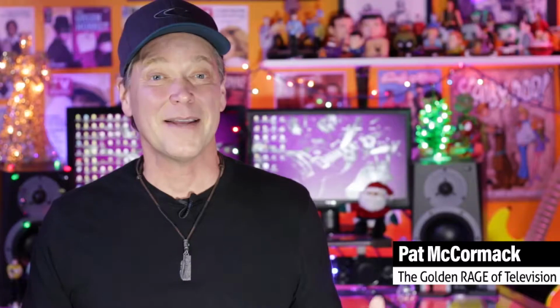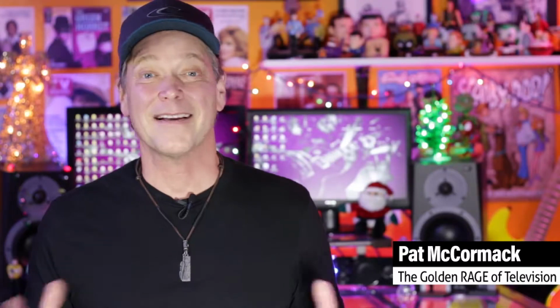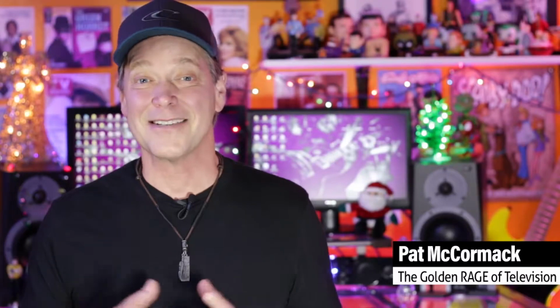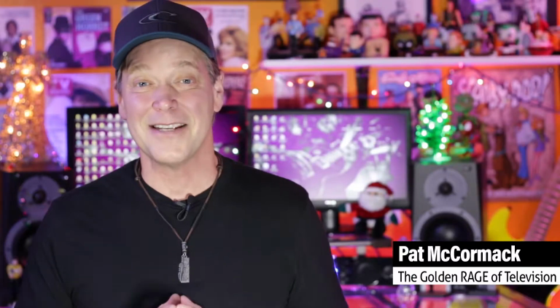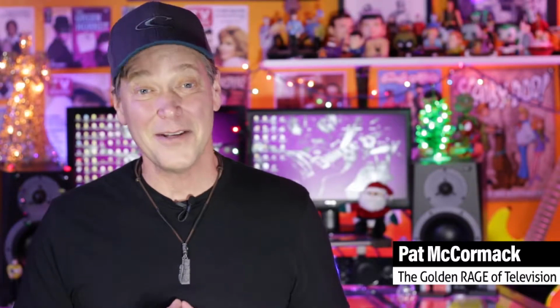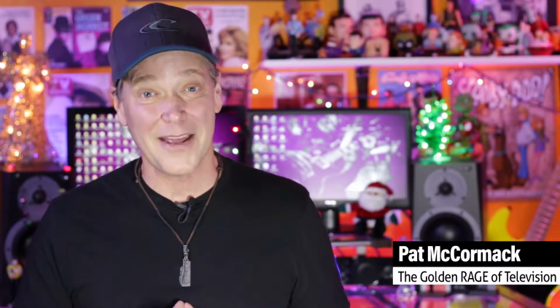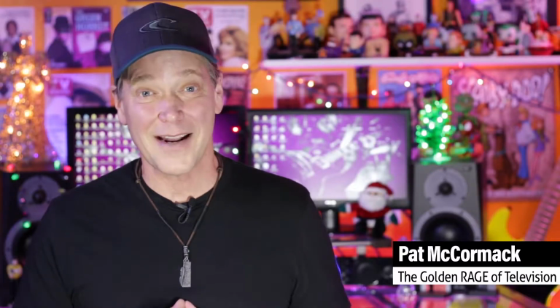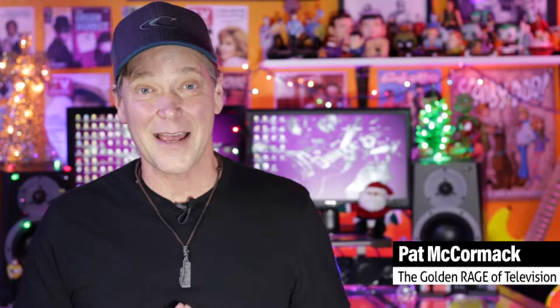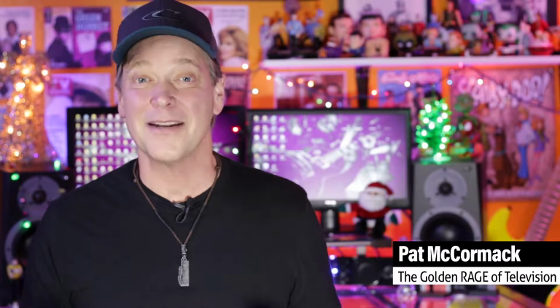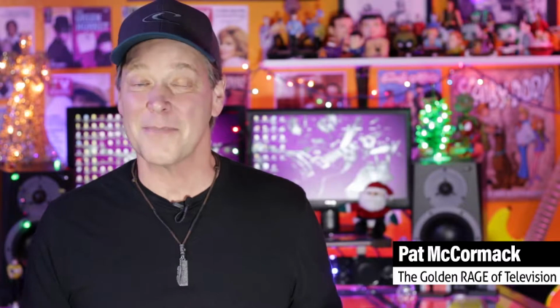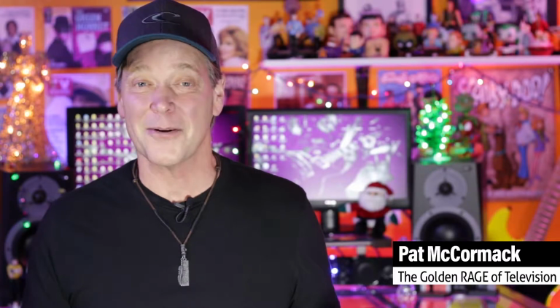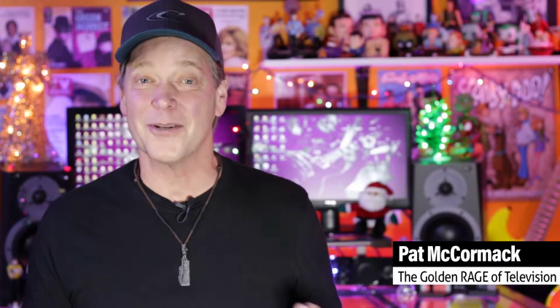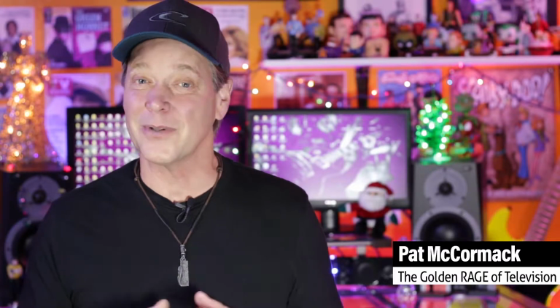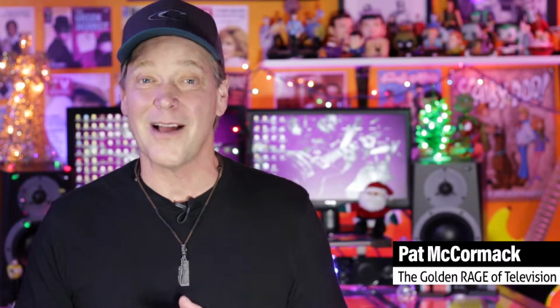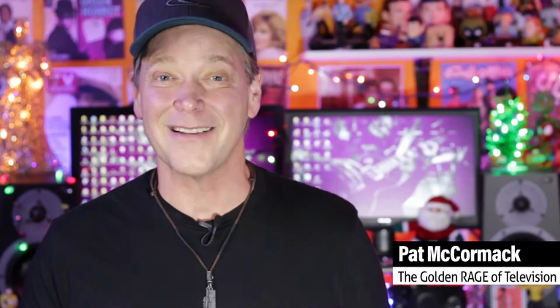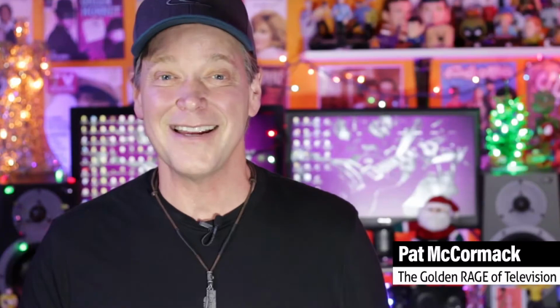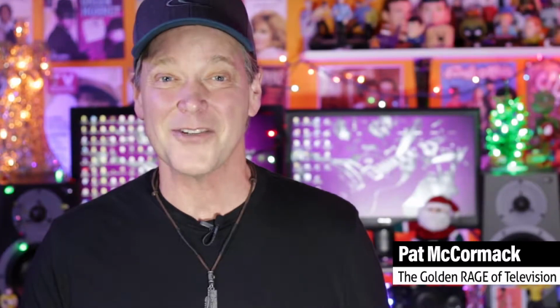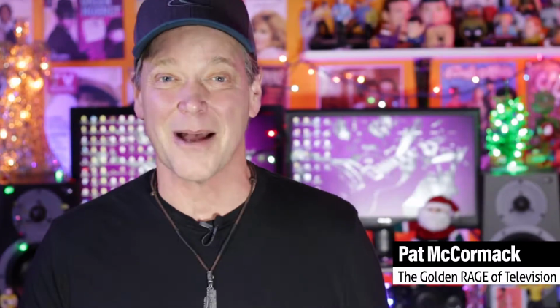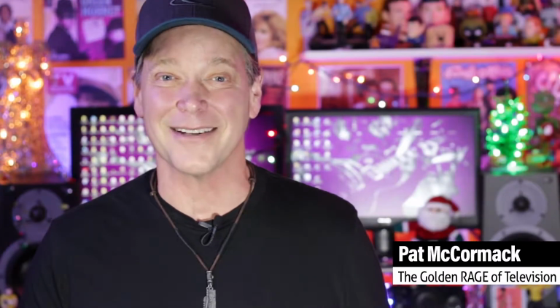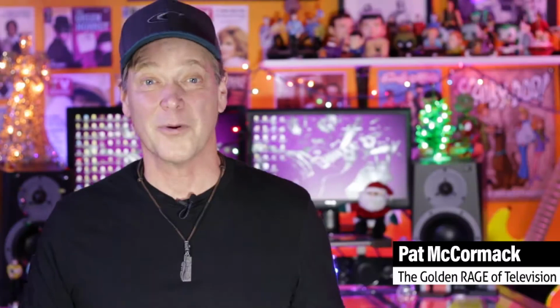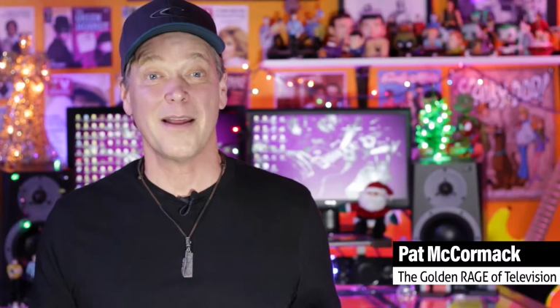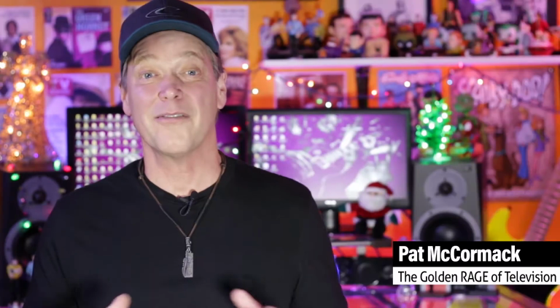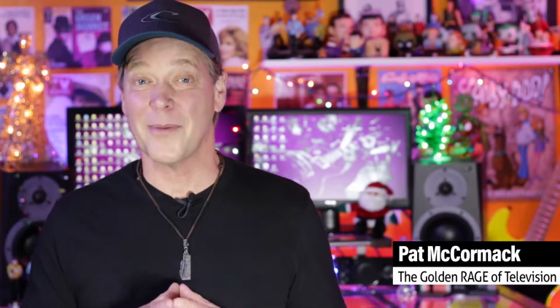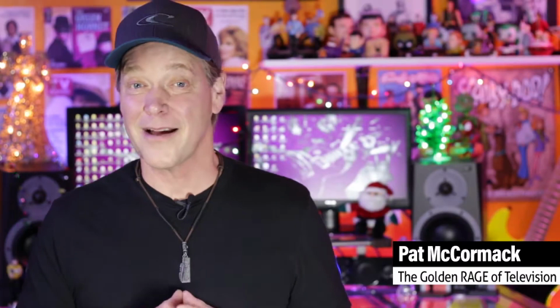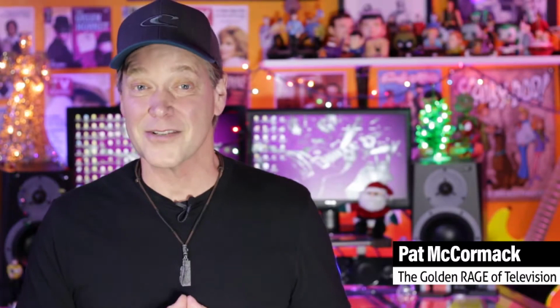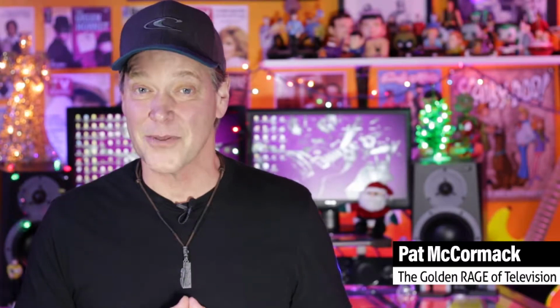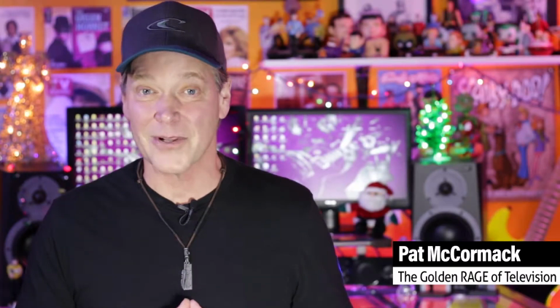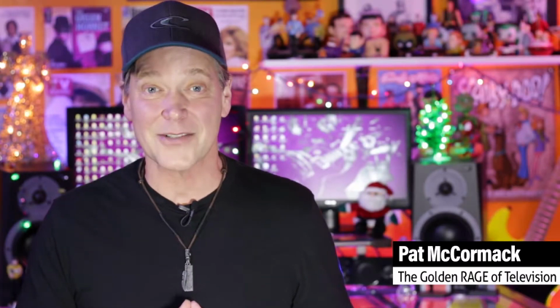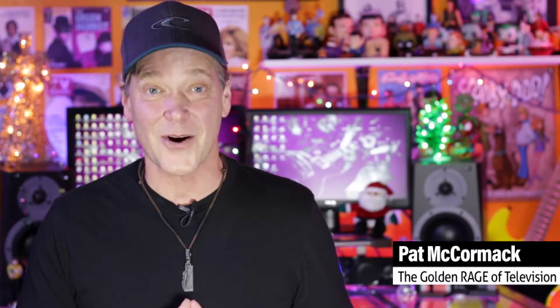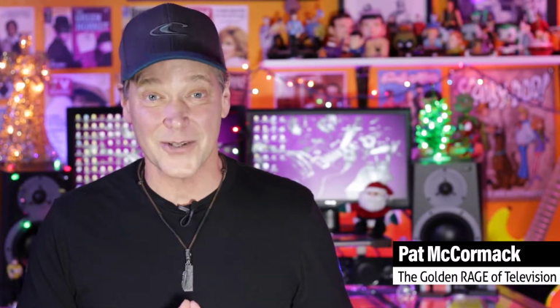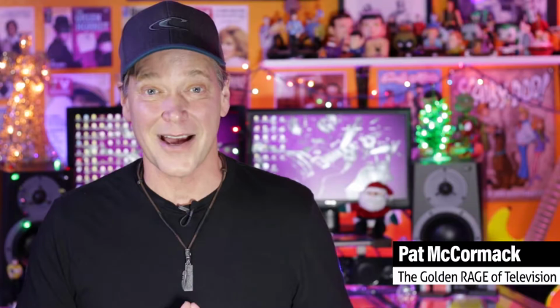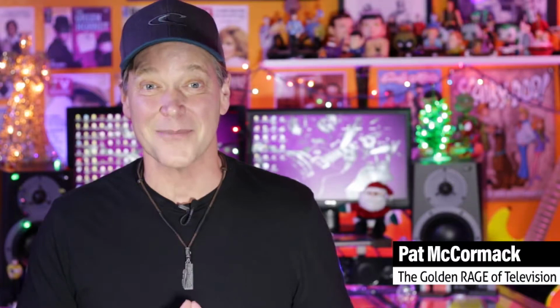And being the classic TV fan that I am, it inspired me to do a little holiday gift shopping. Right now, I've got my eye on some of their classic cartoon items.